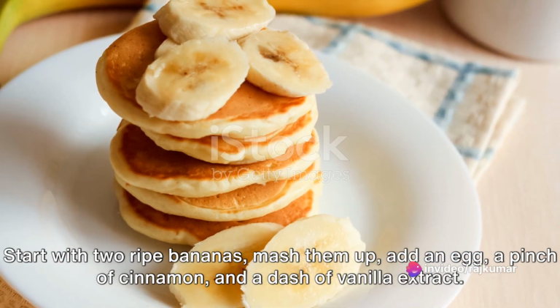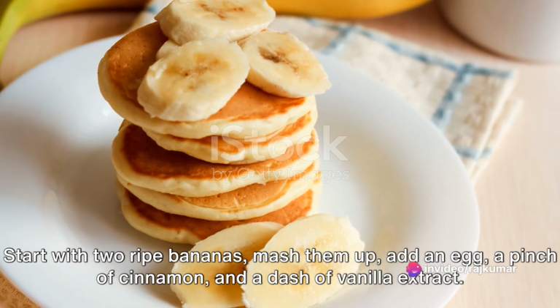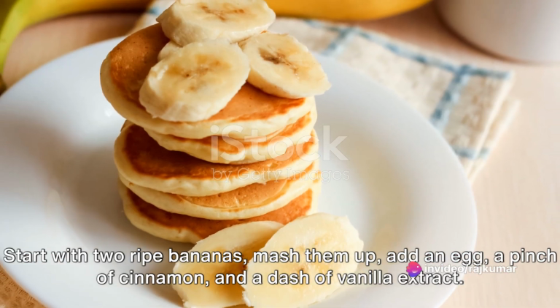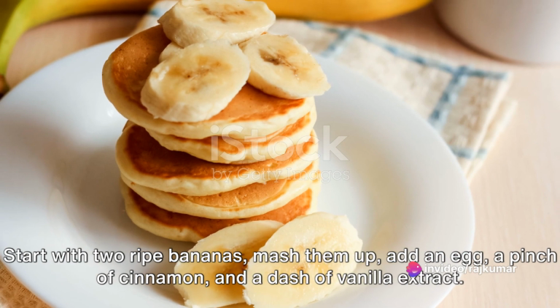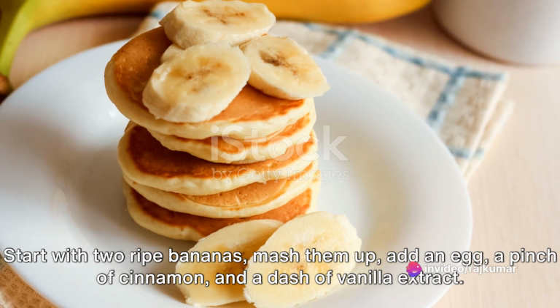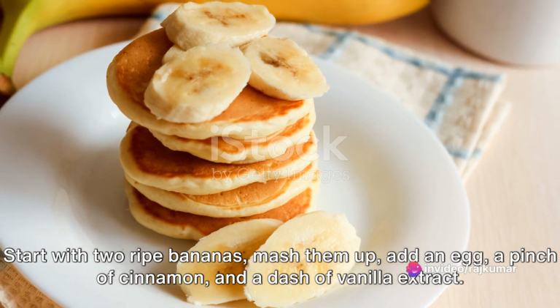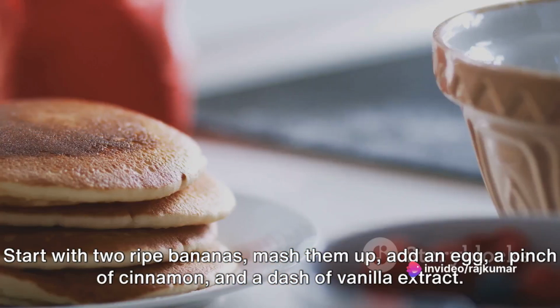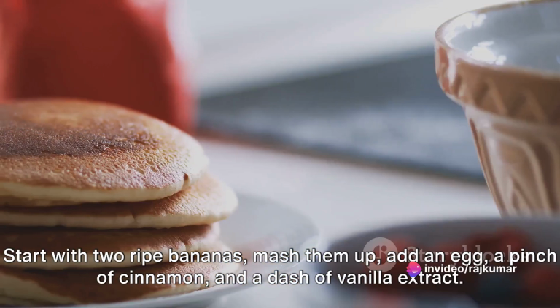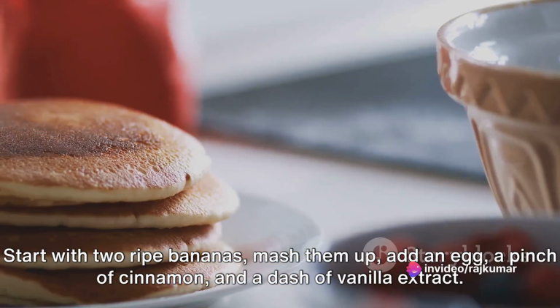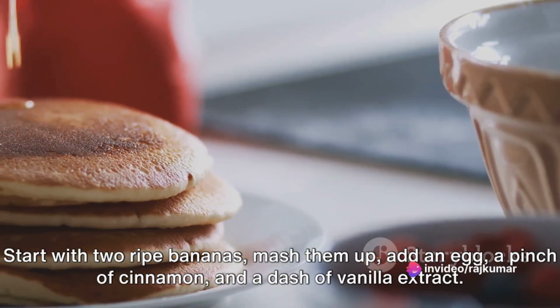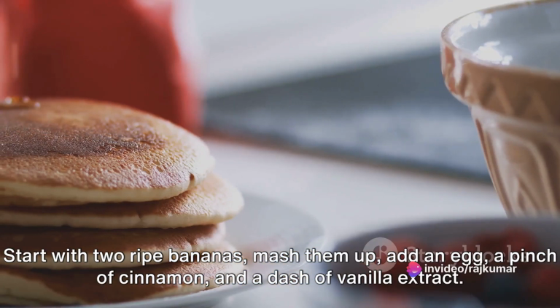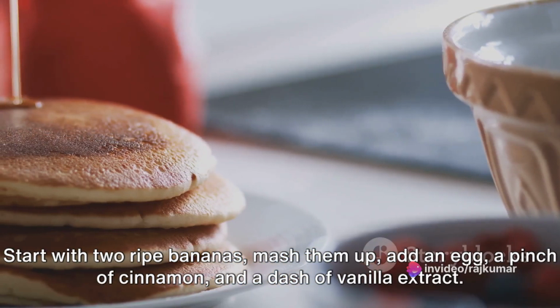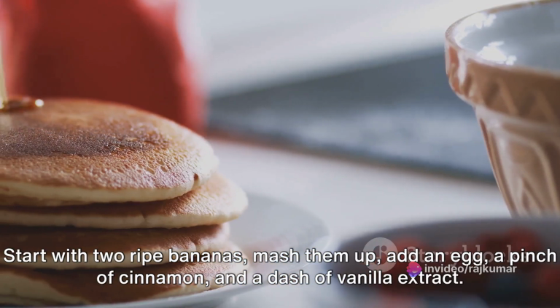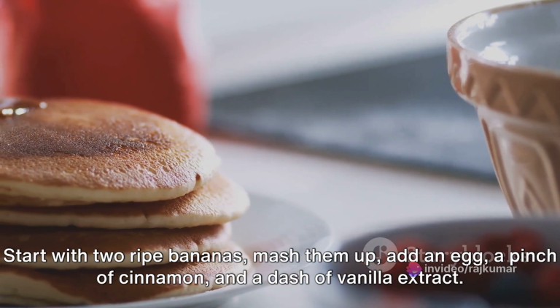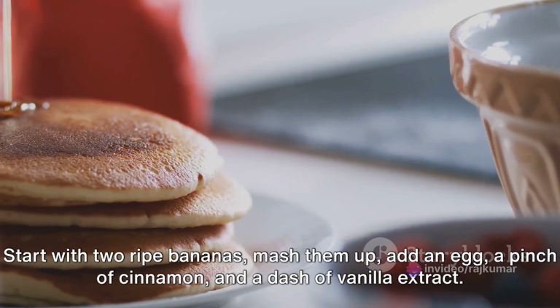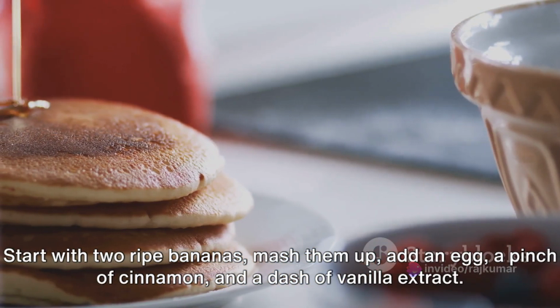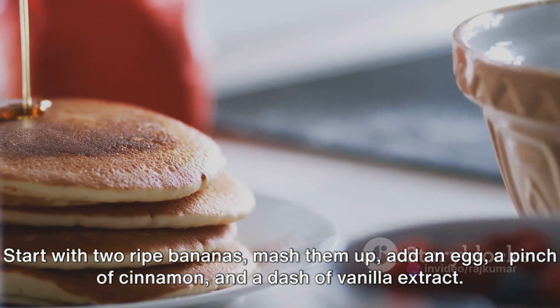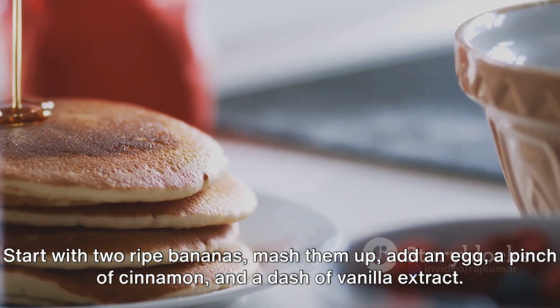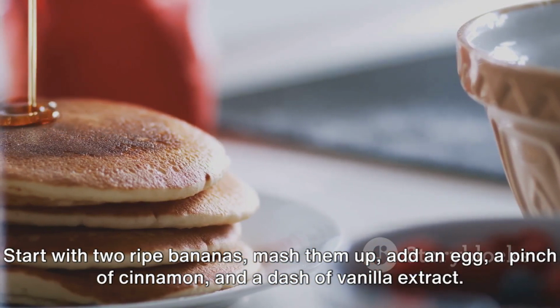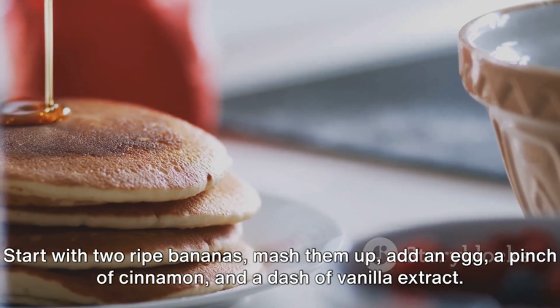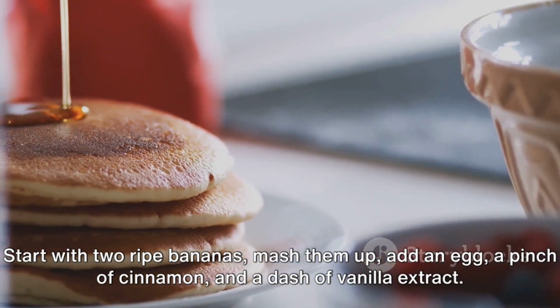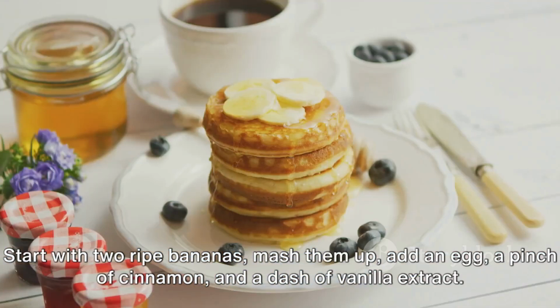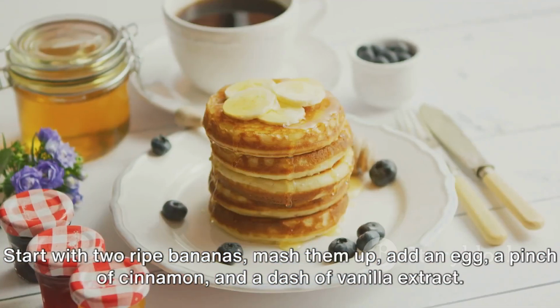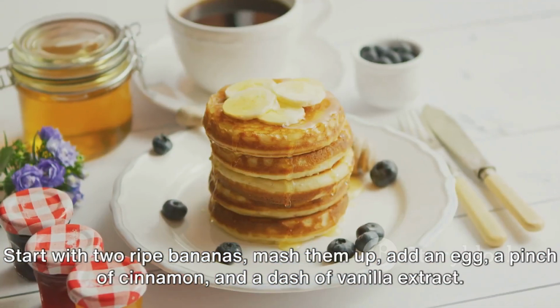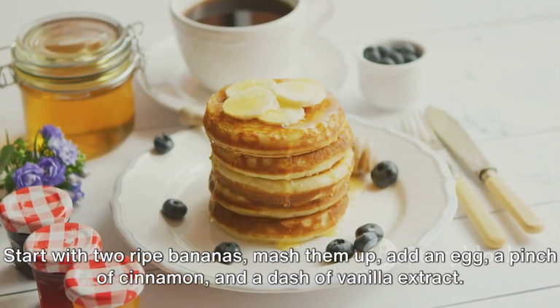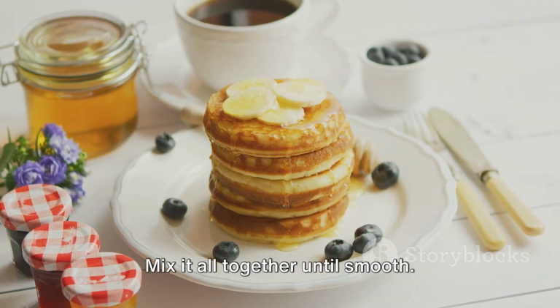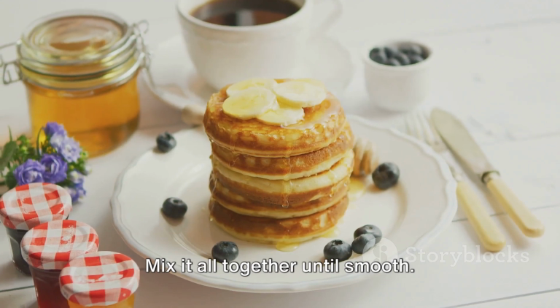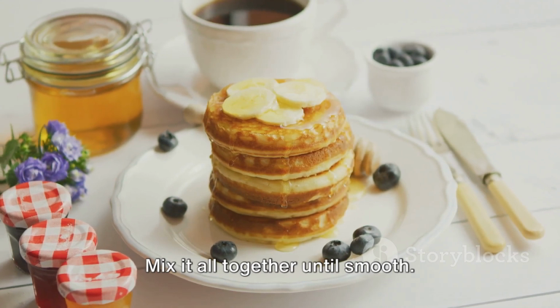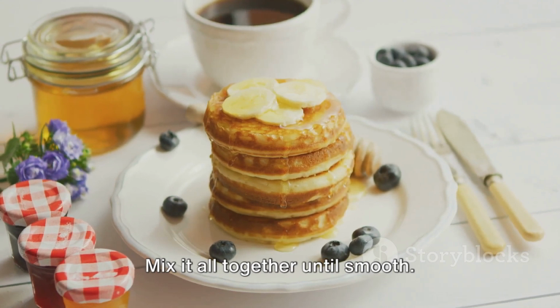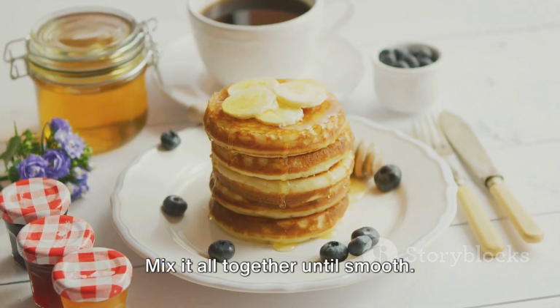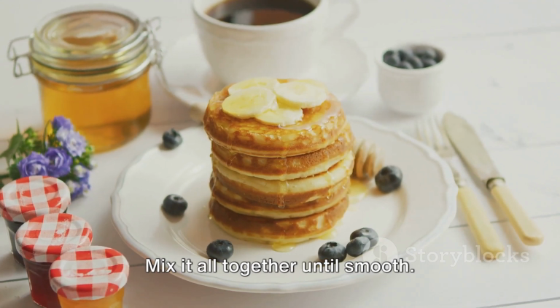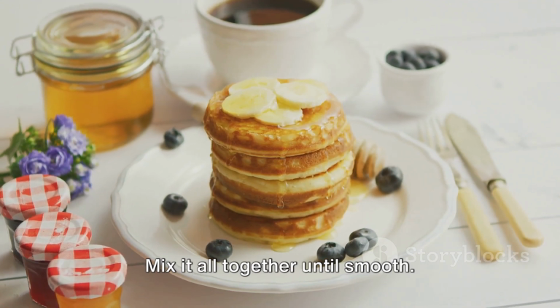Start with two ripe bananas, mash them up, add an egg, a pinch of cinnamon, and a dash of vanilla extract. Mix it all together until smooth.